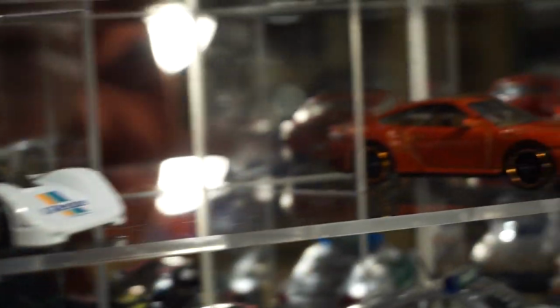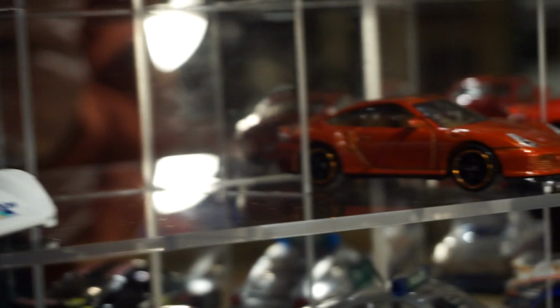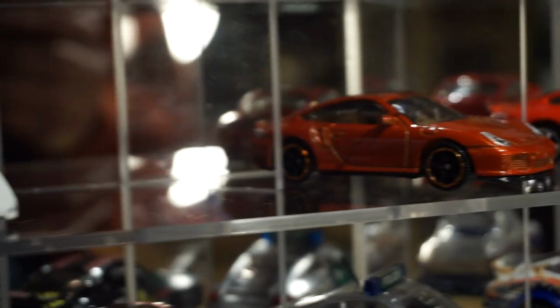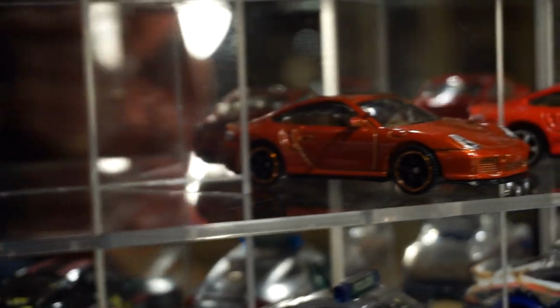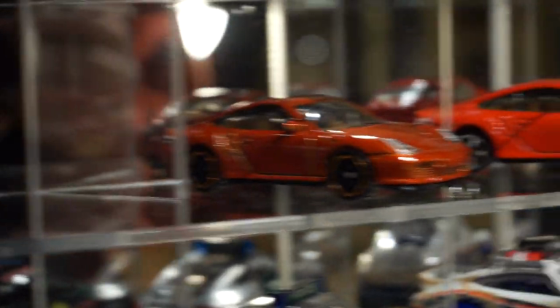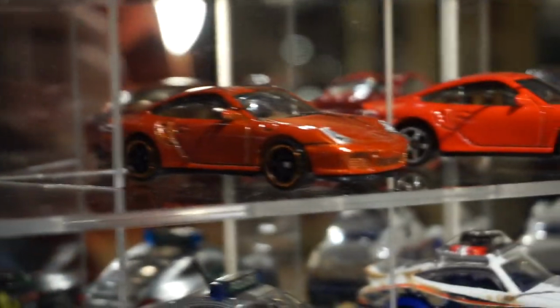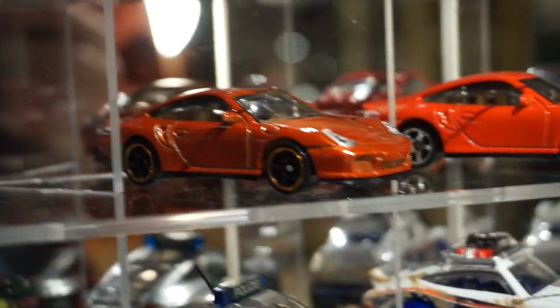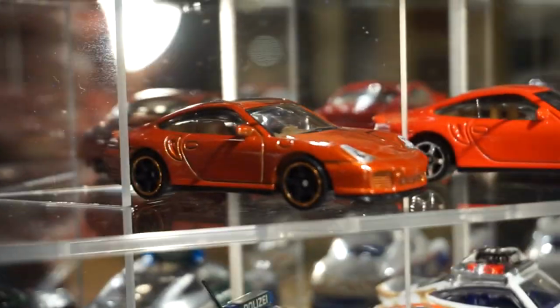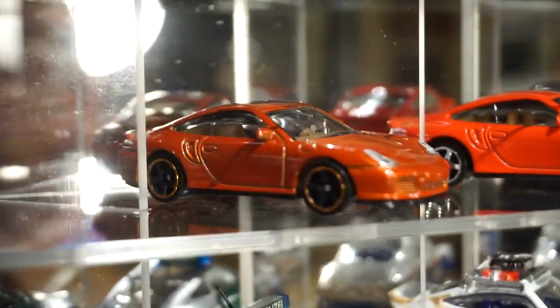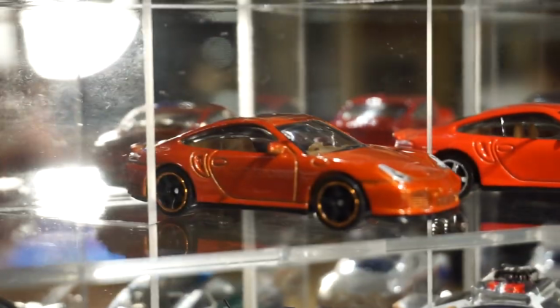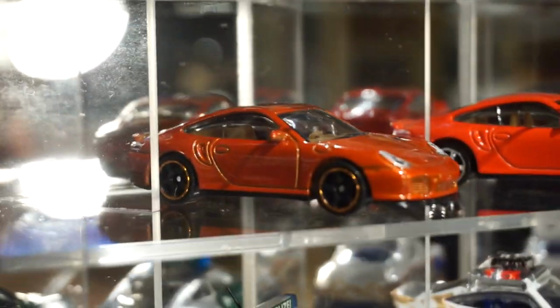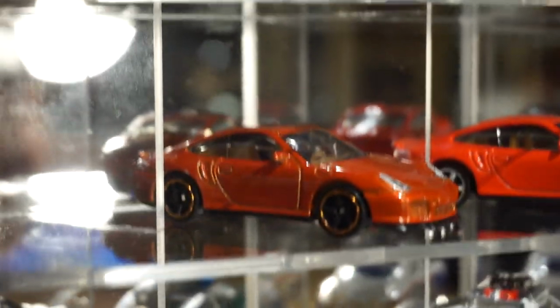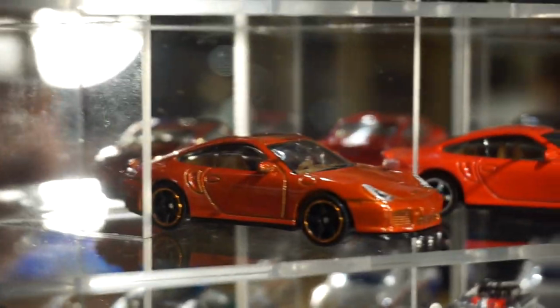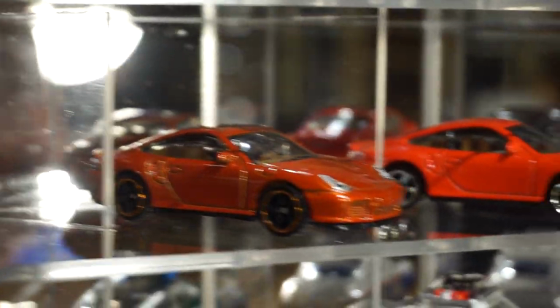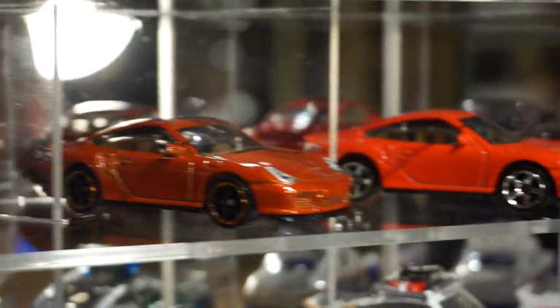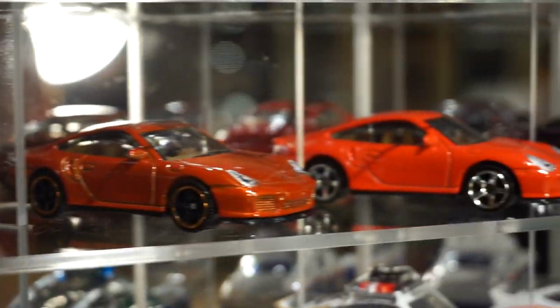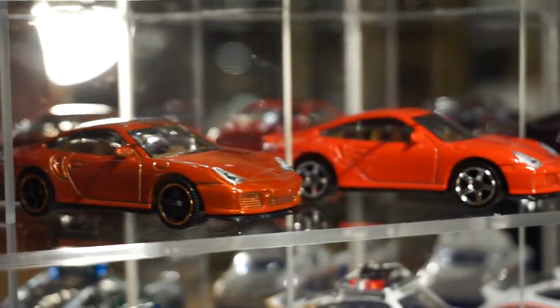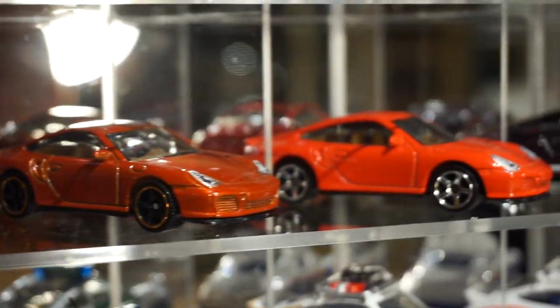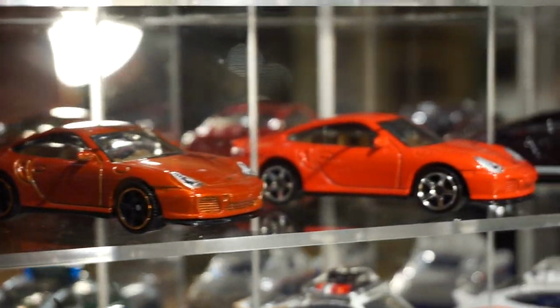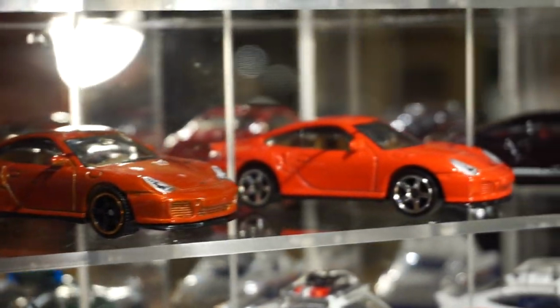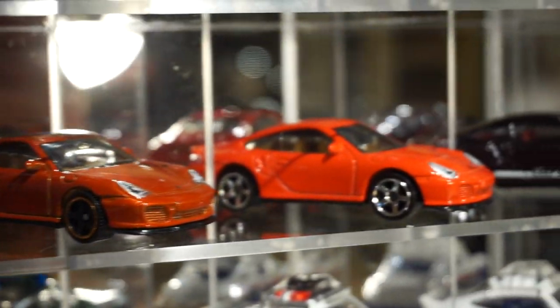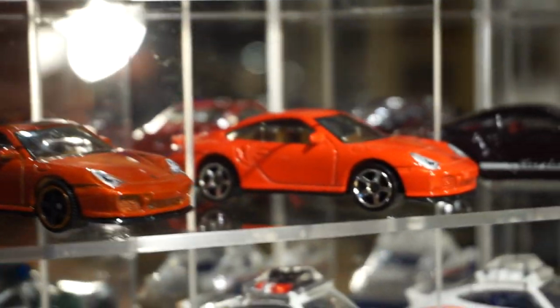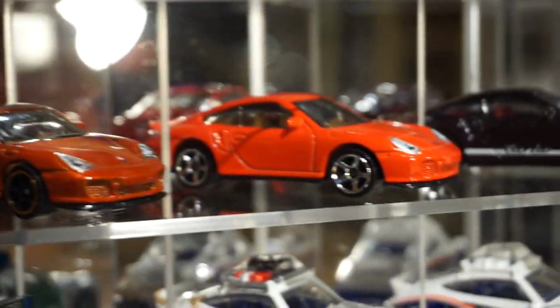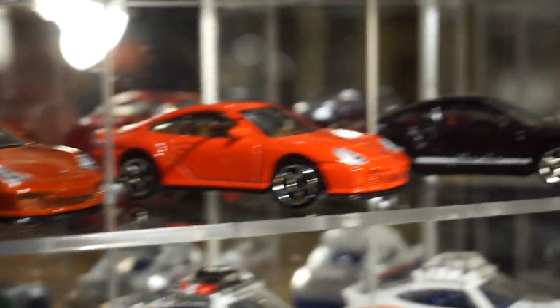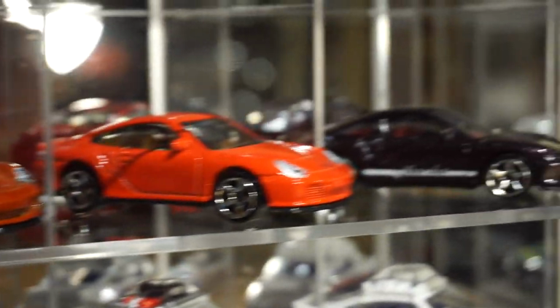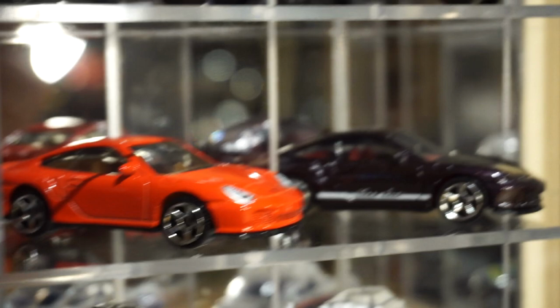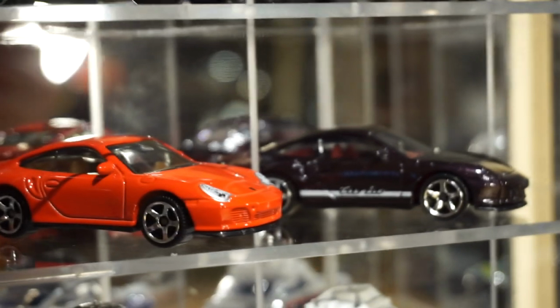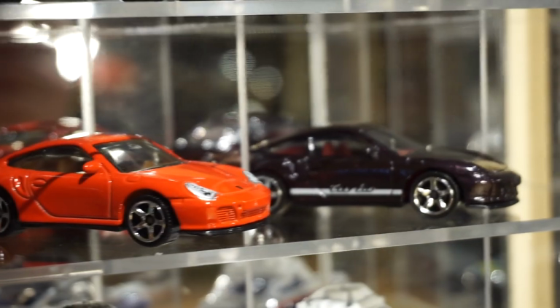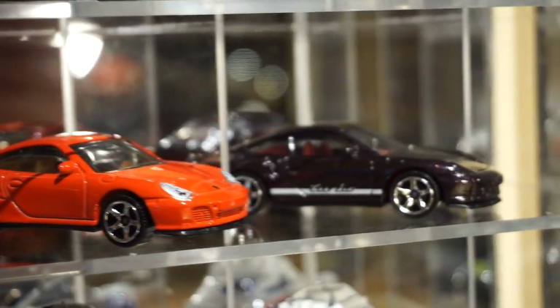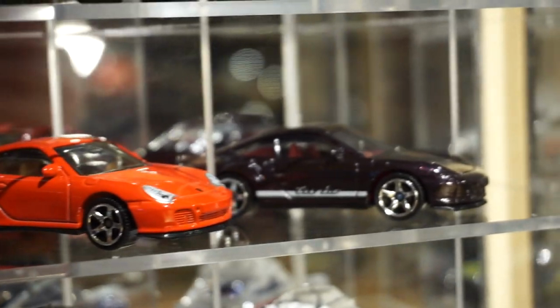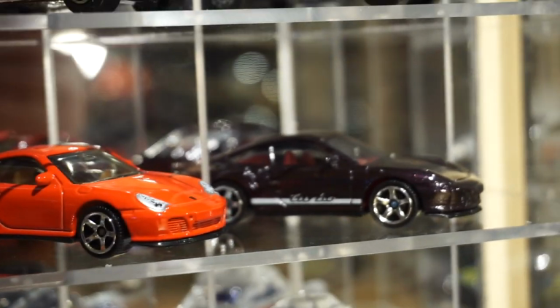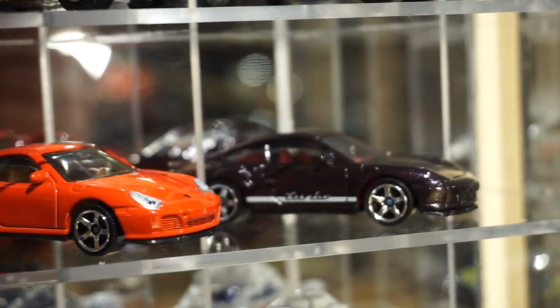And I have a couple of the Porsche 911 Turbos — the straight 911 Turbos. I haven't seen many of those releases yet.